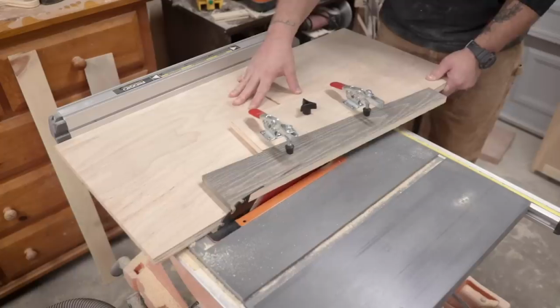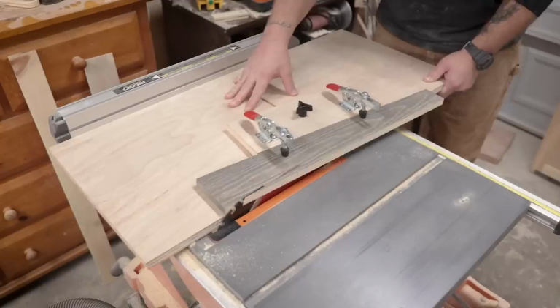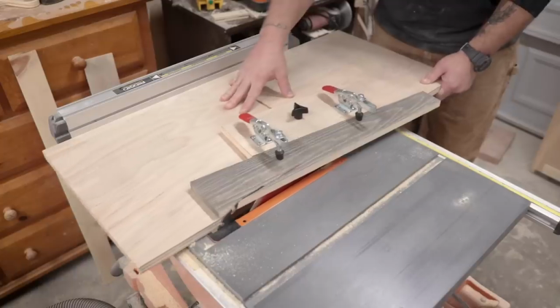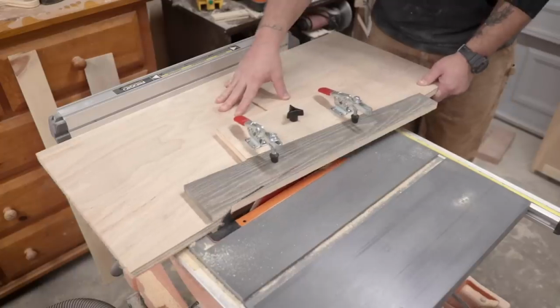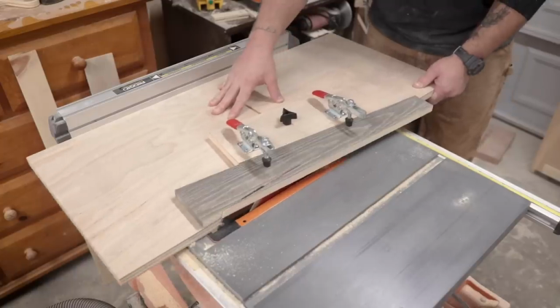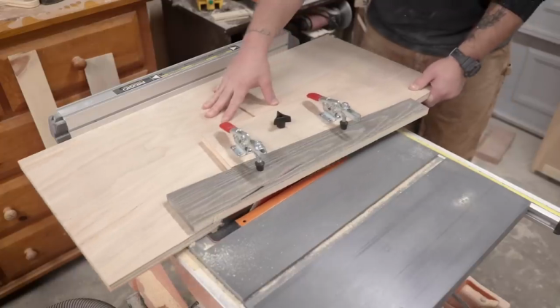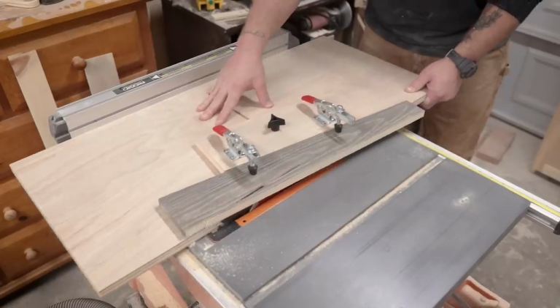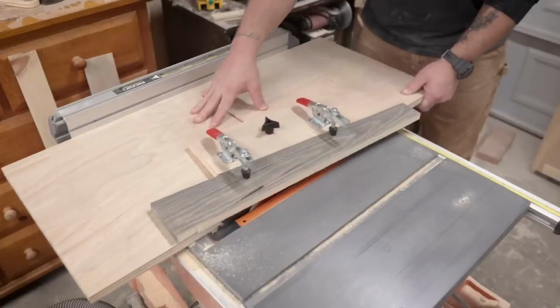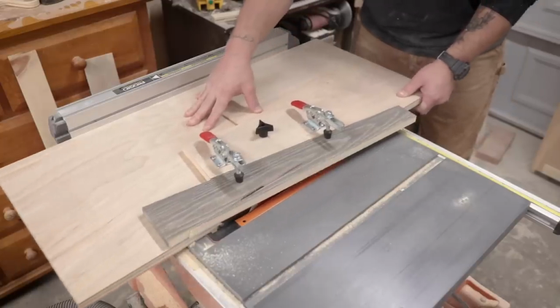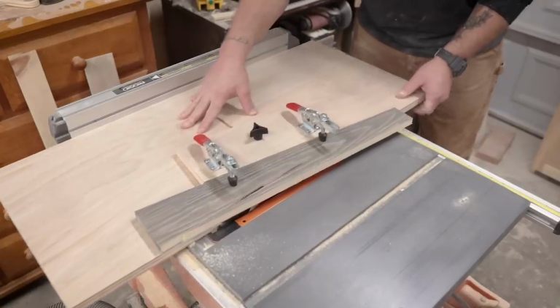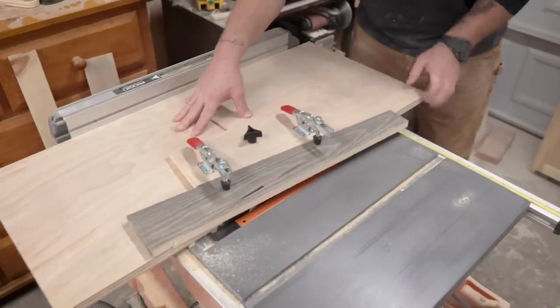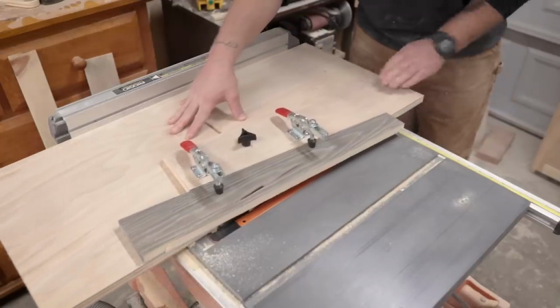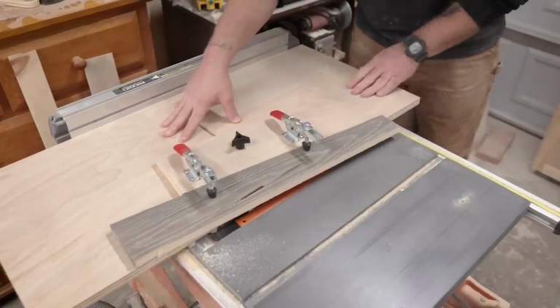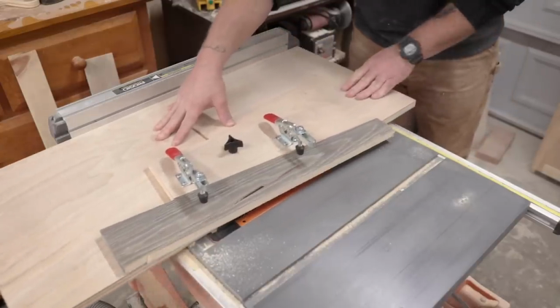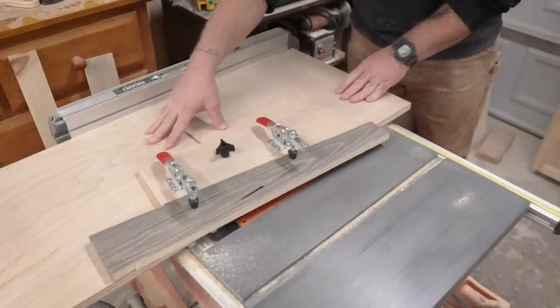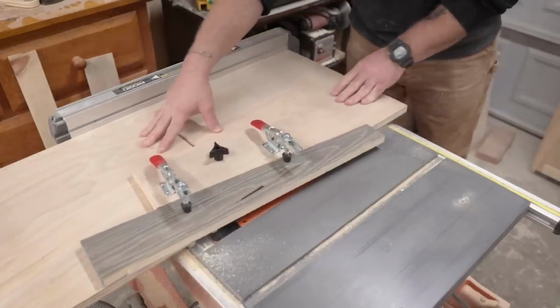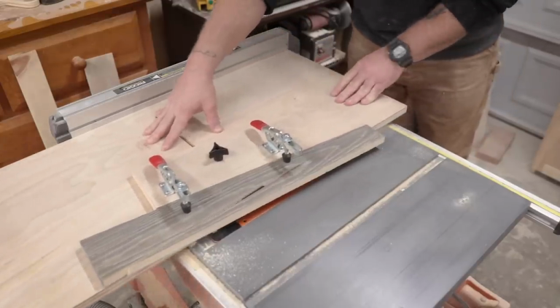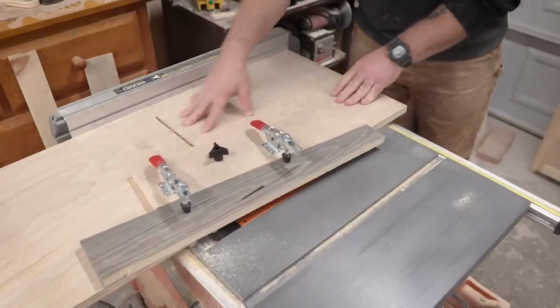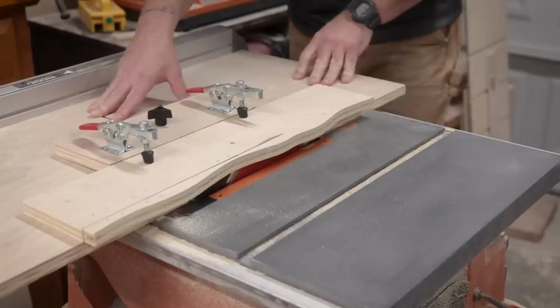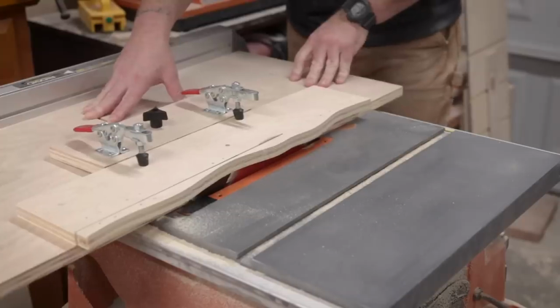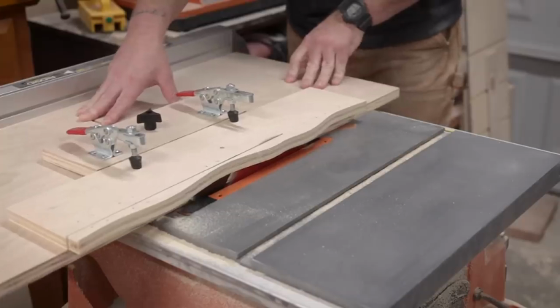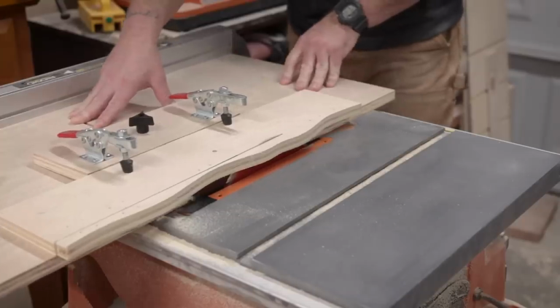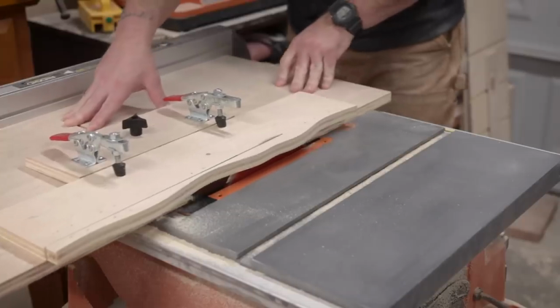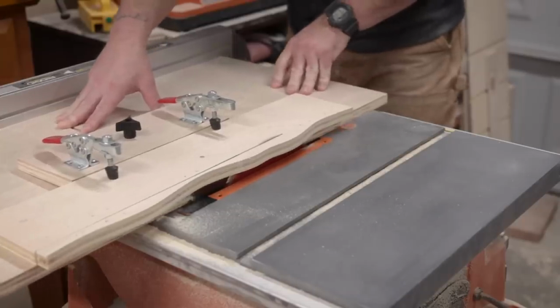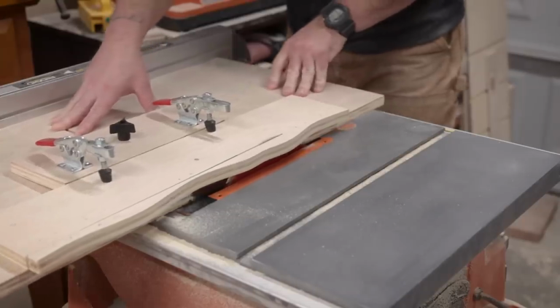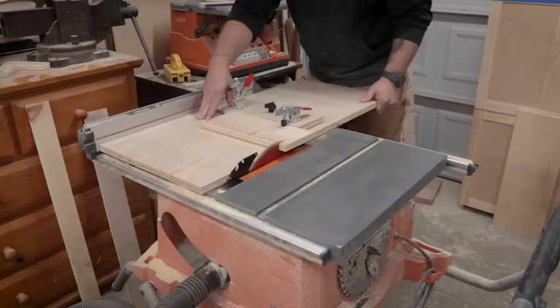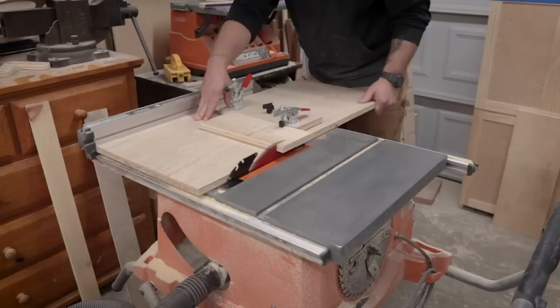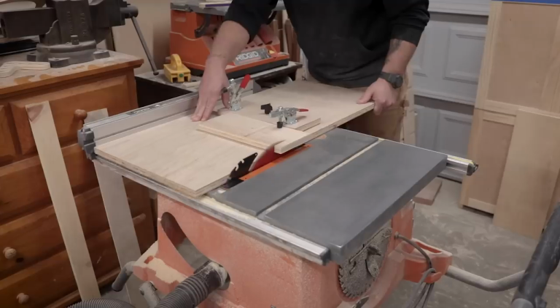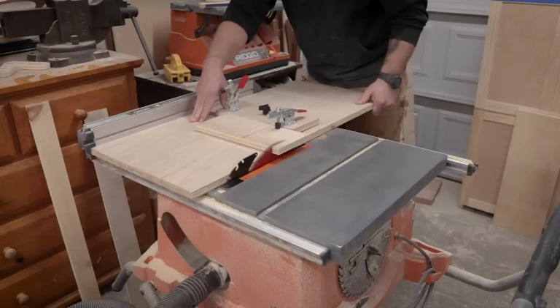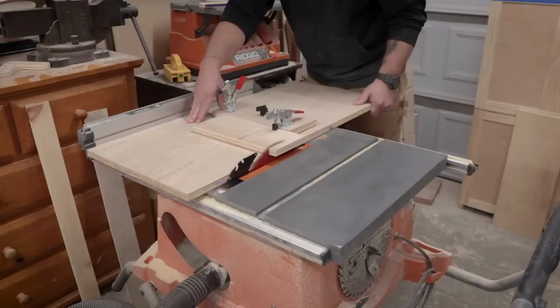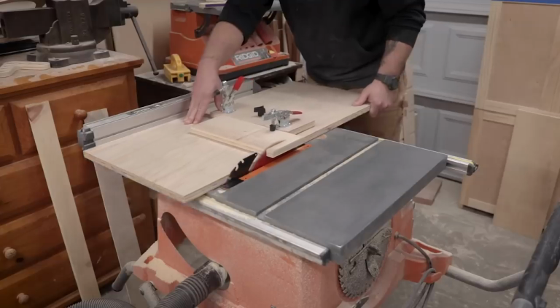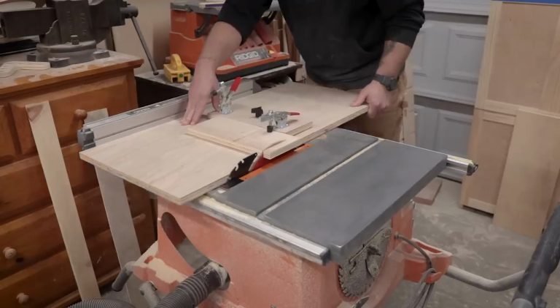Today we're making a 3-in-1 table saw jig: a tapering jig, a joiner jig, and in a pinch, a cross-cut jig.